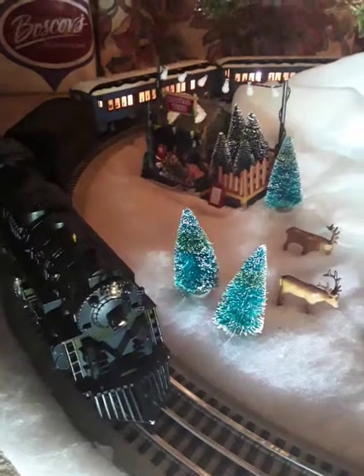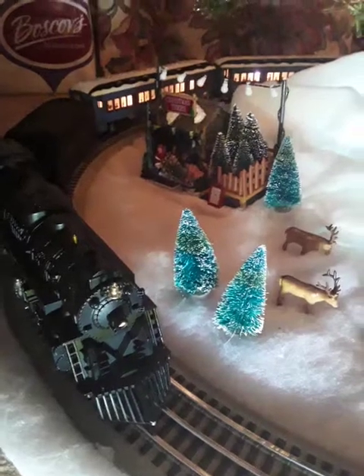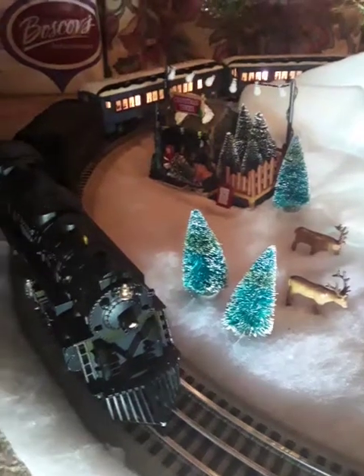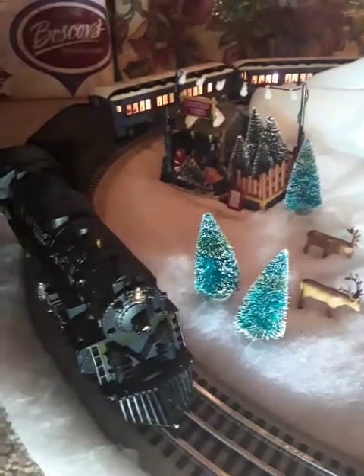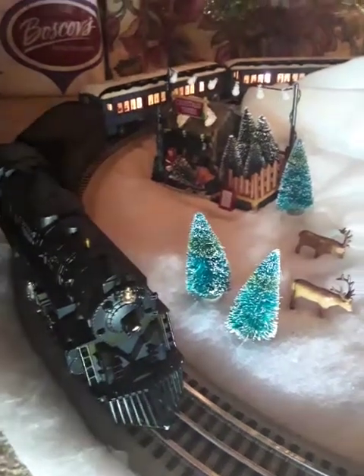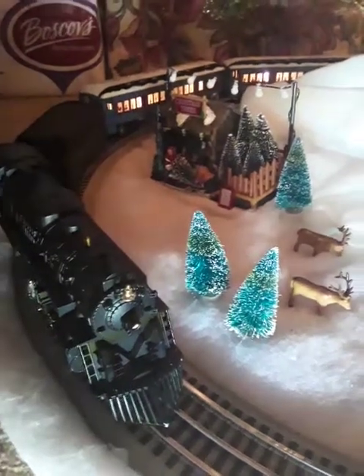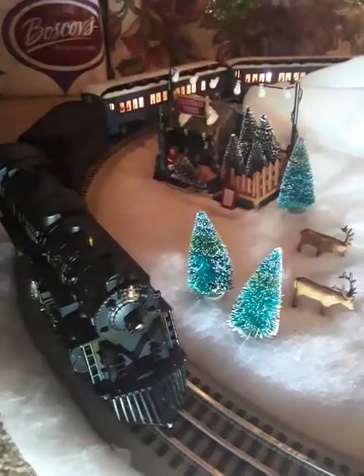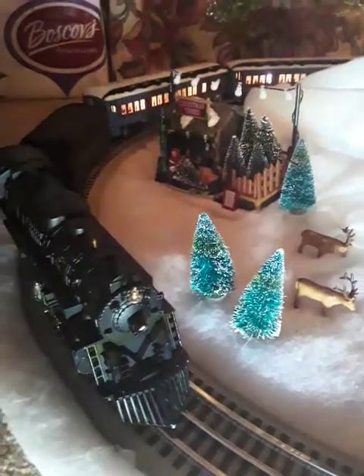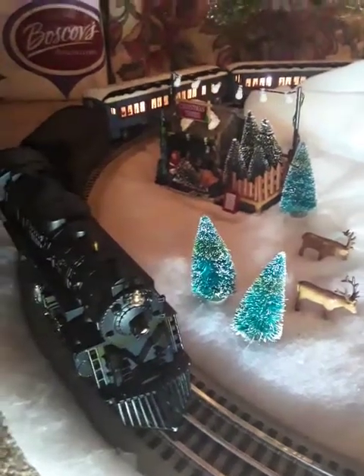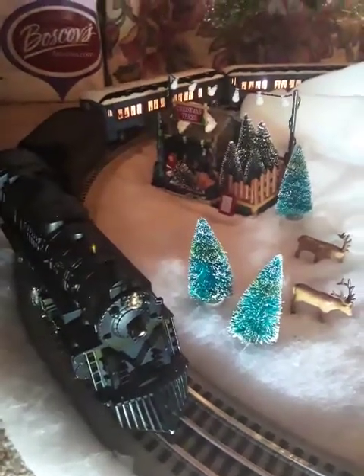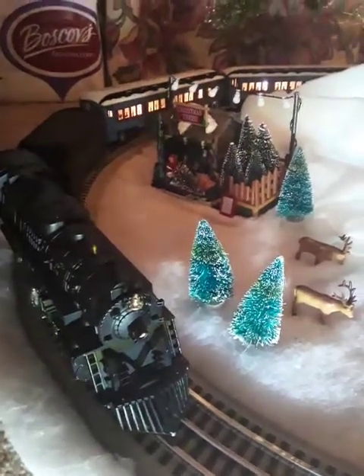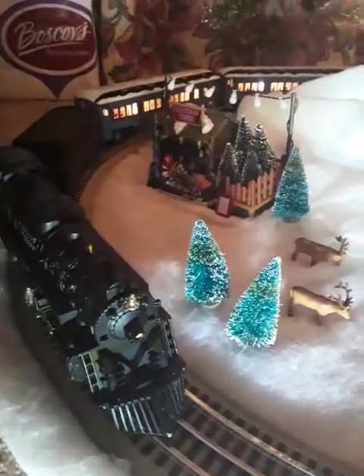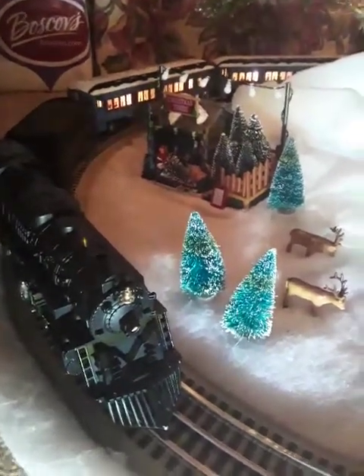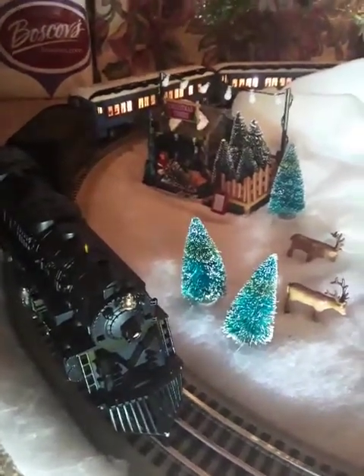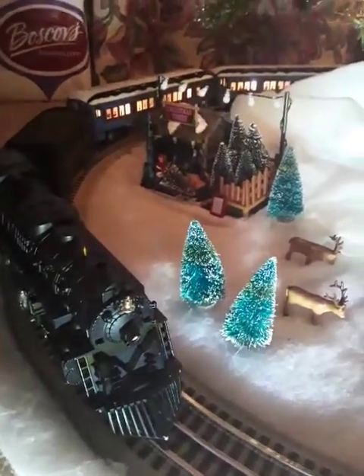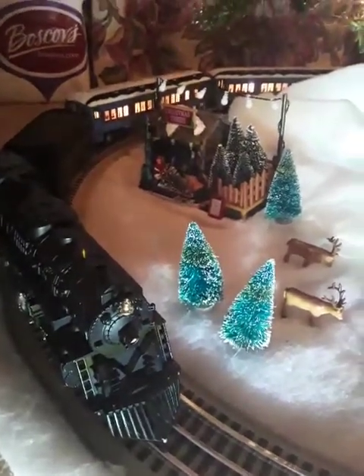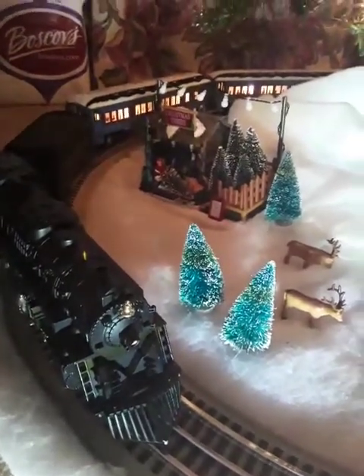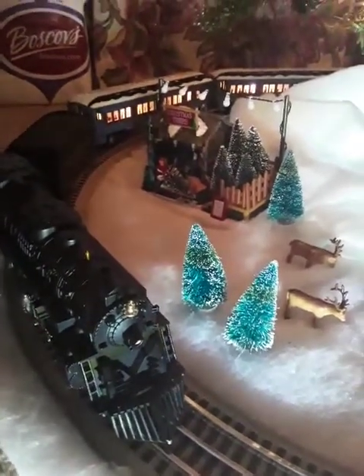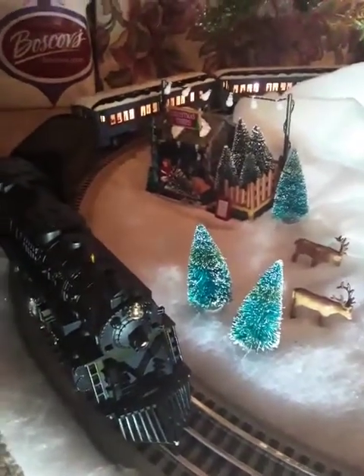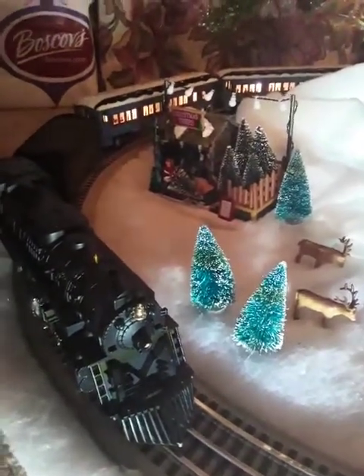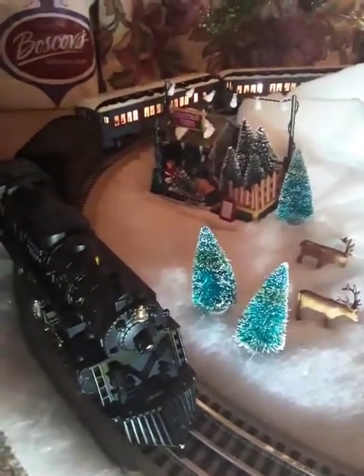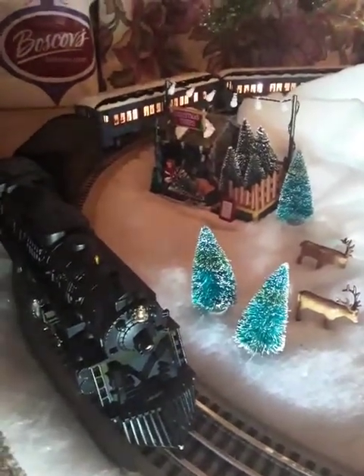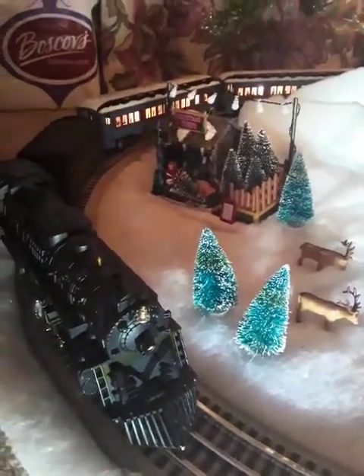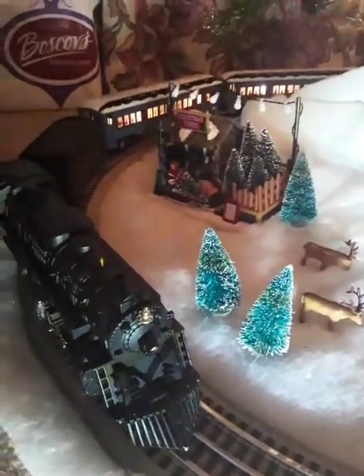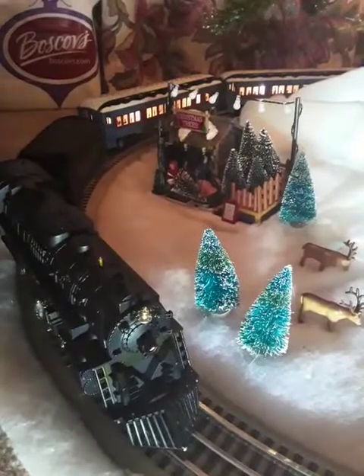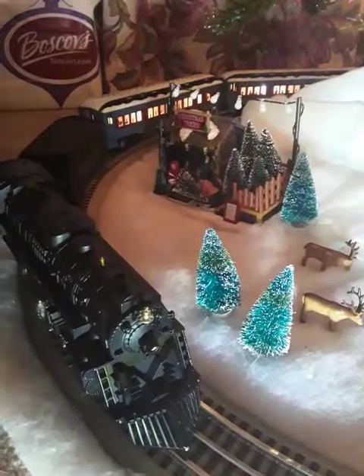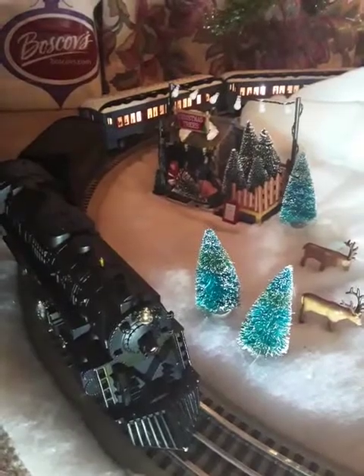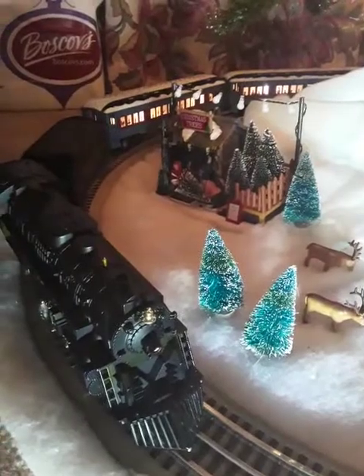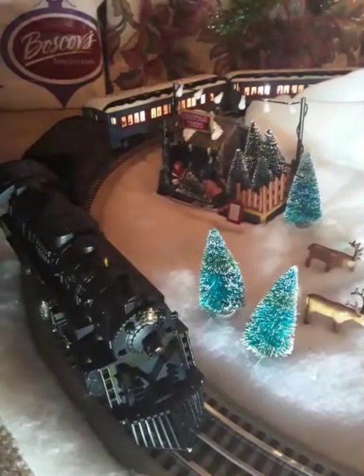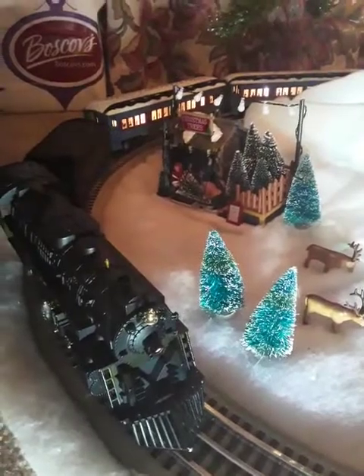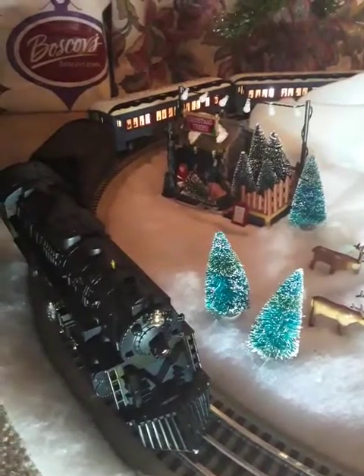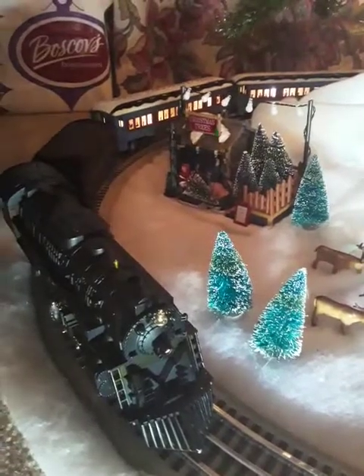Hey, what's up, guys? Skylar here, and today I'm going to show you my Lionel Polar Express O-Gauge train set.